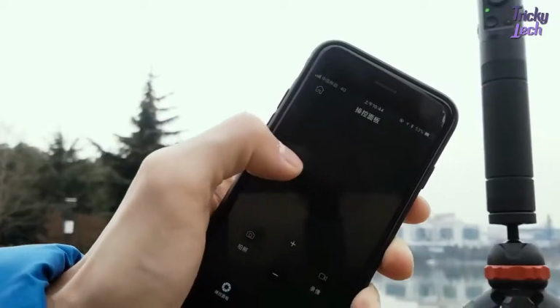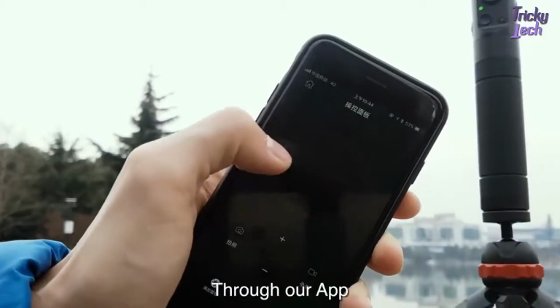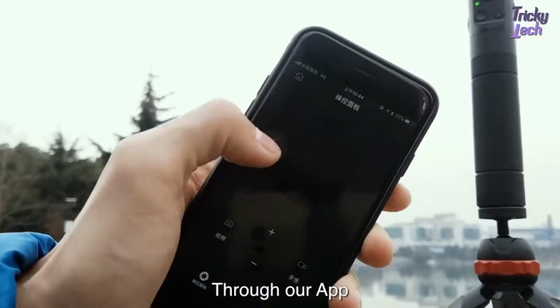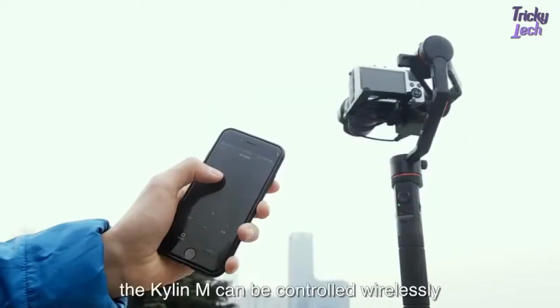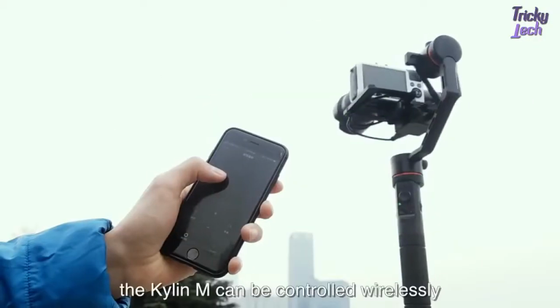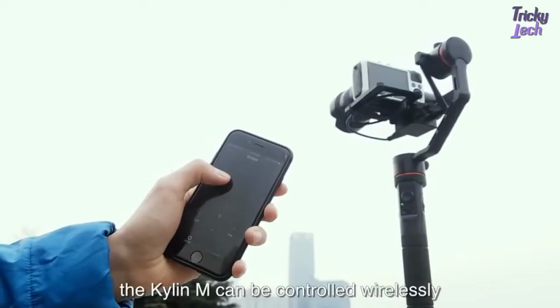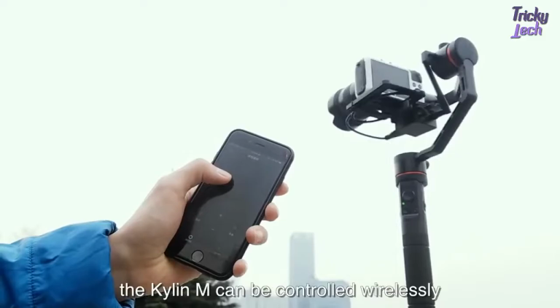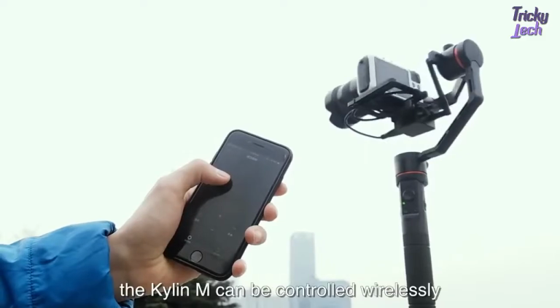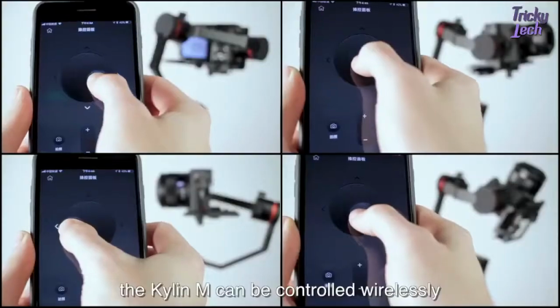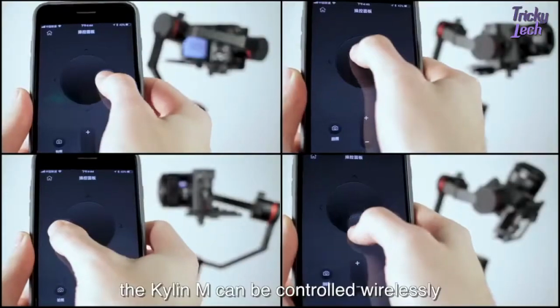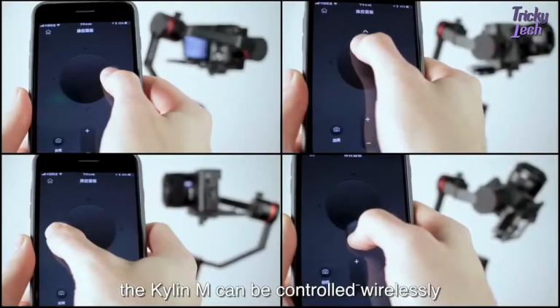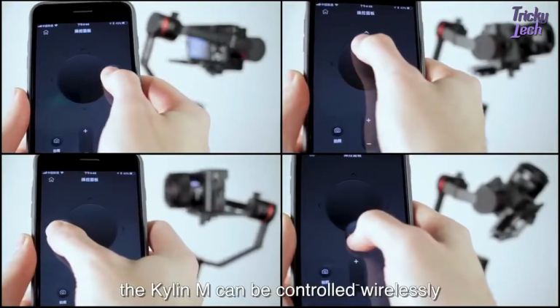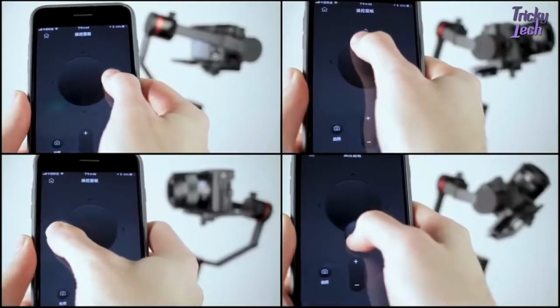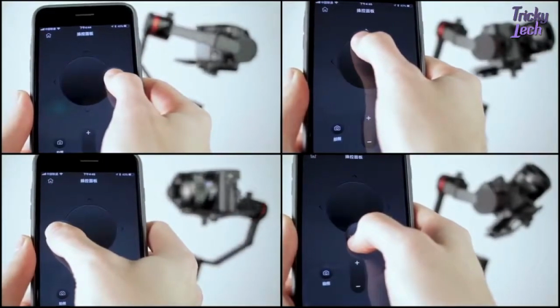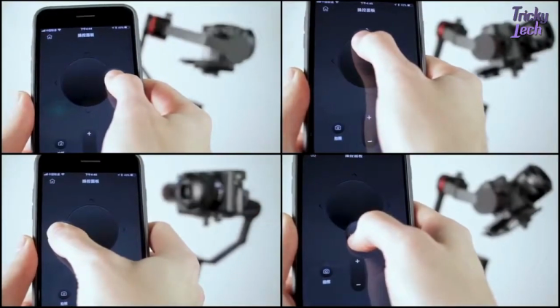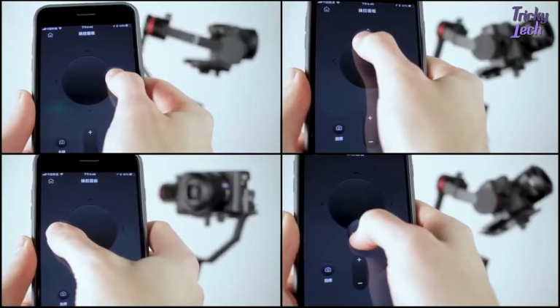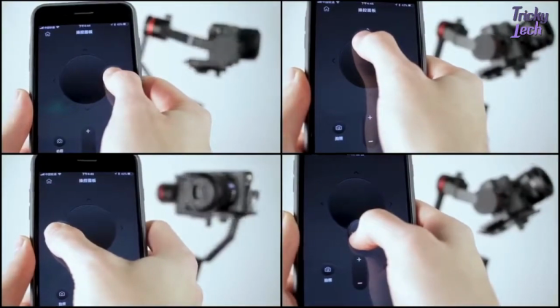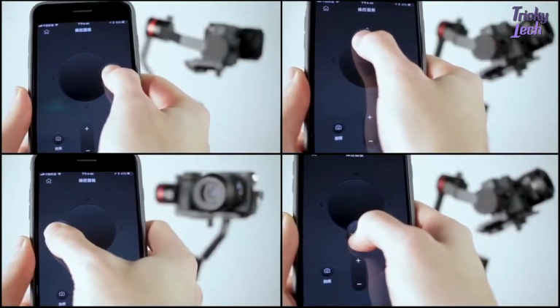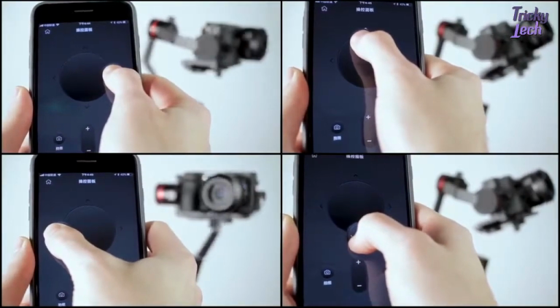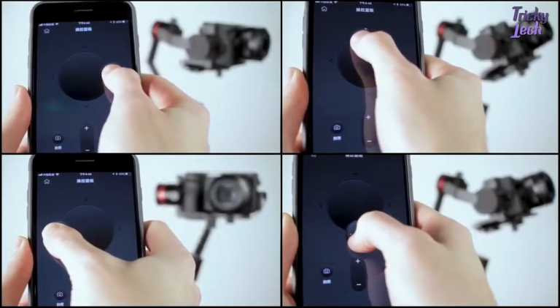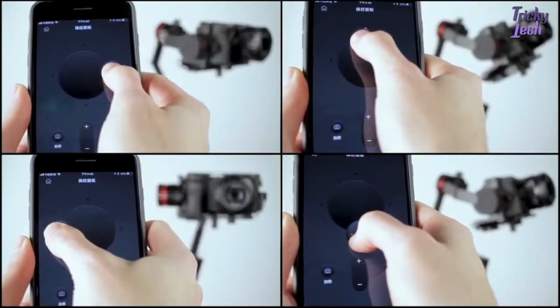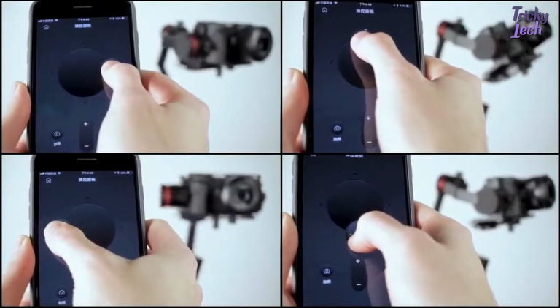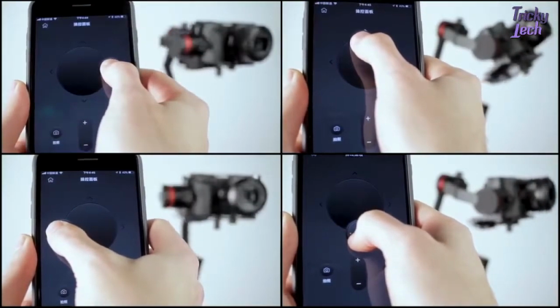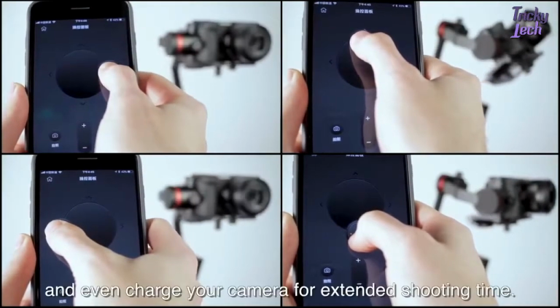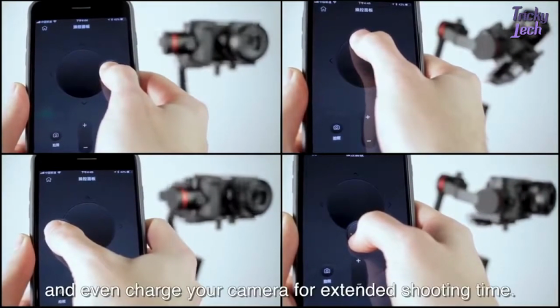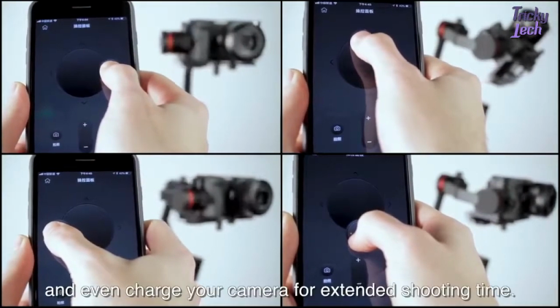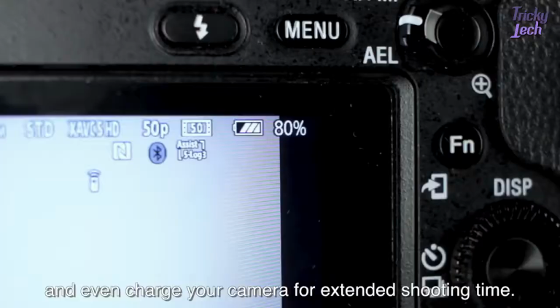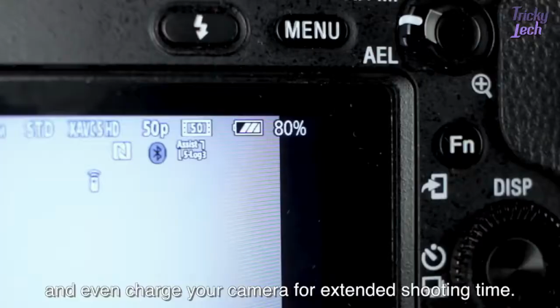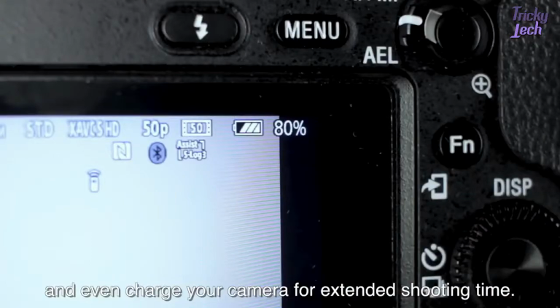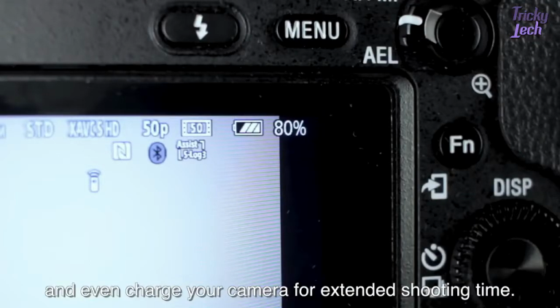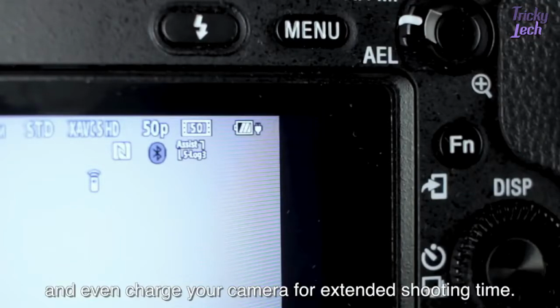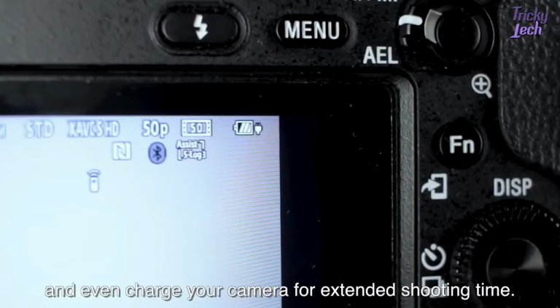Through our app, the Kylan M can be controlled wirelessly, and can even charge your camera for extended shooting time.